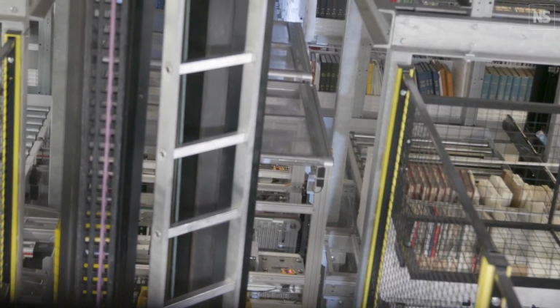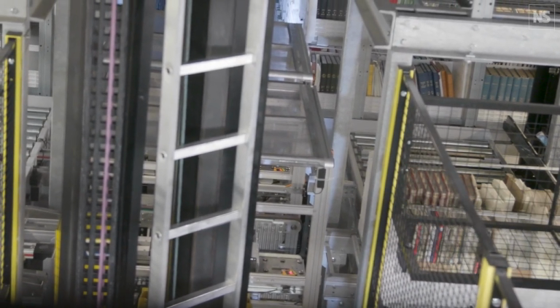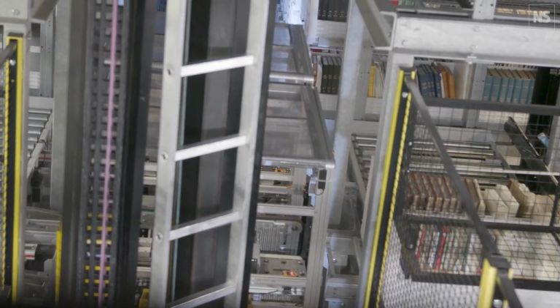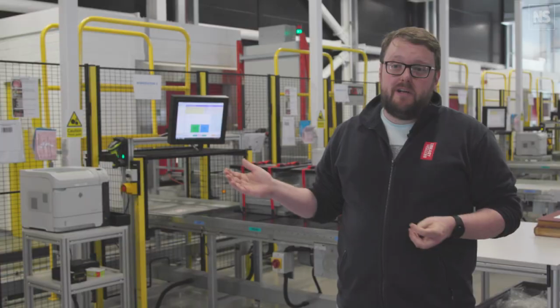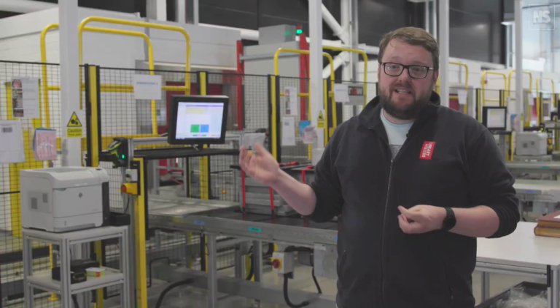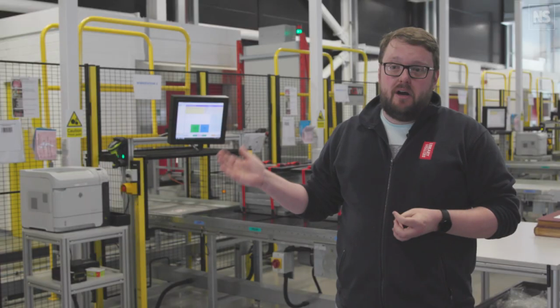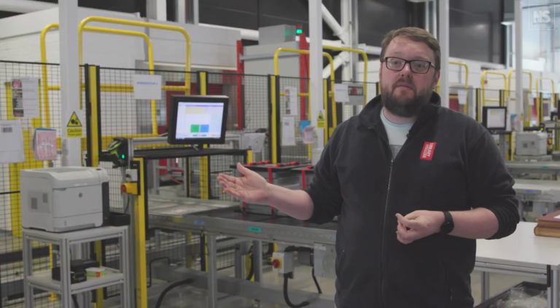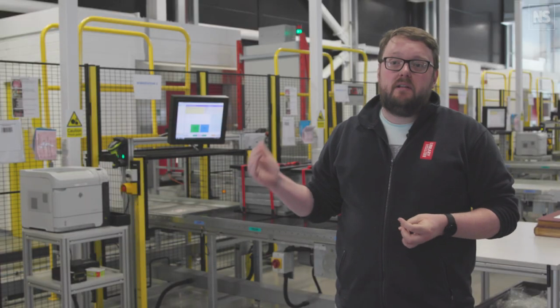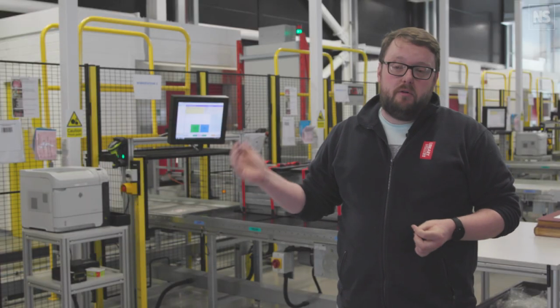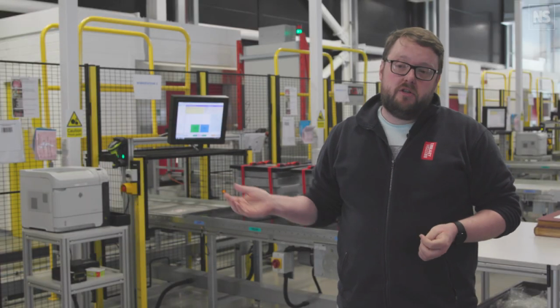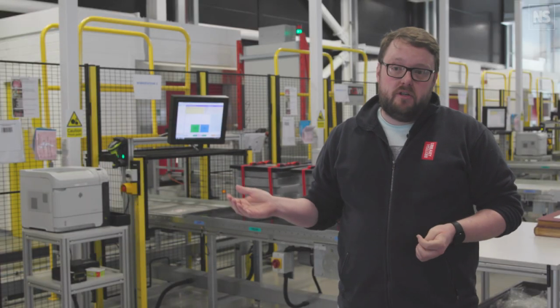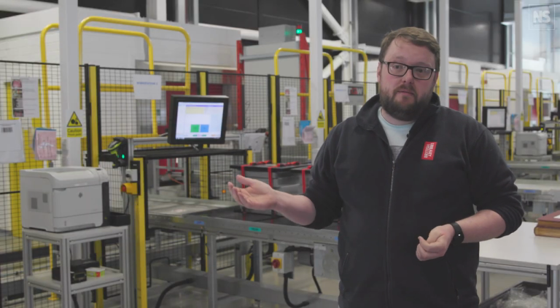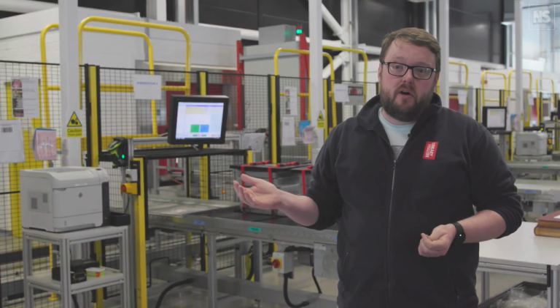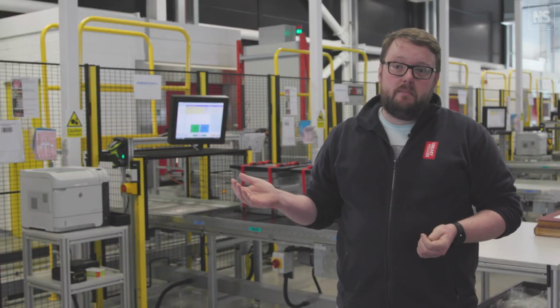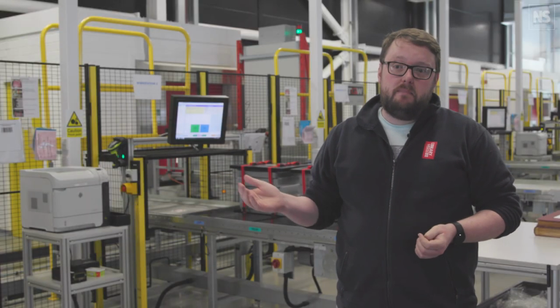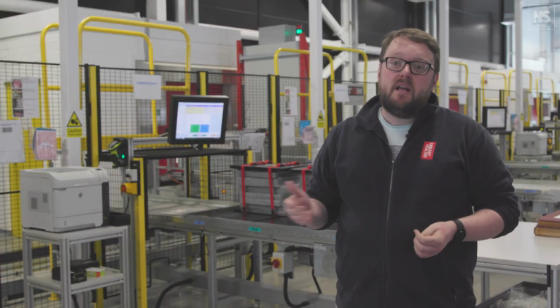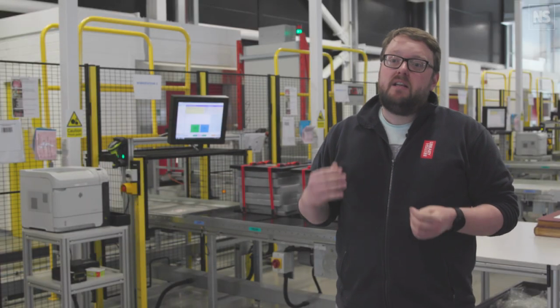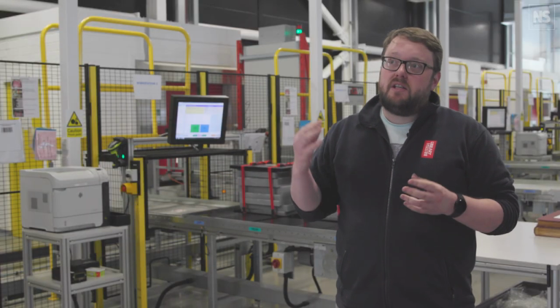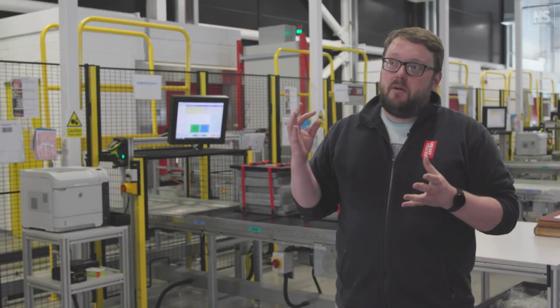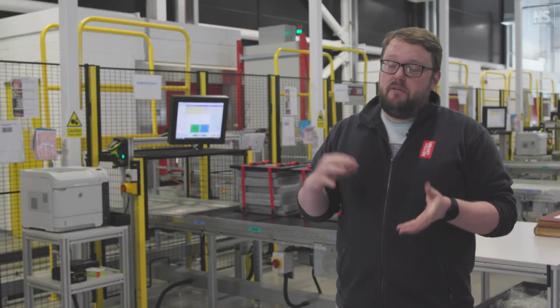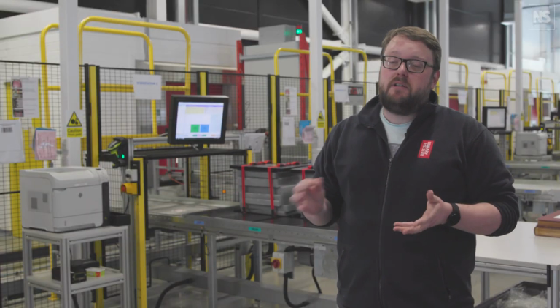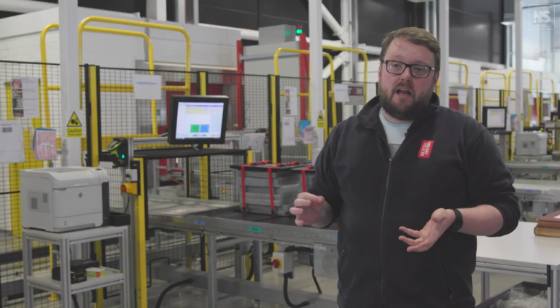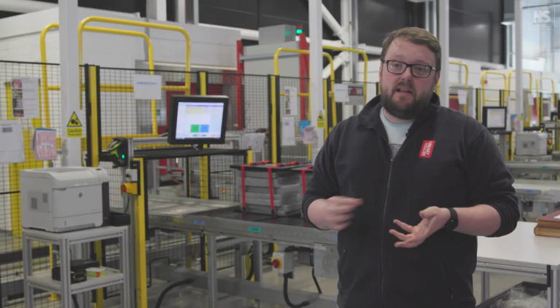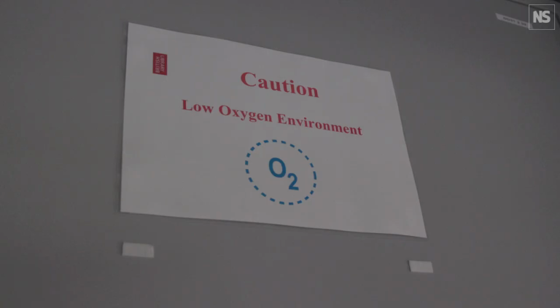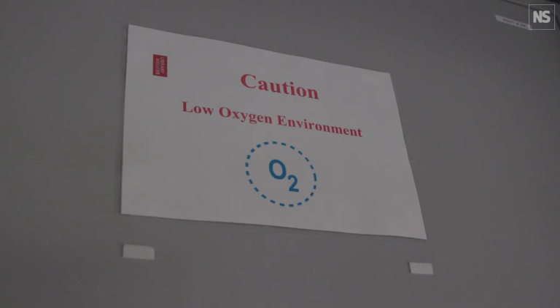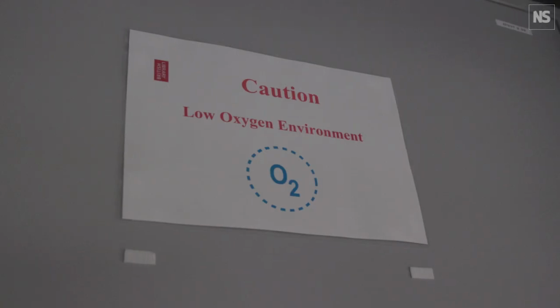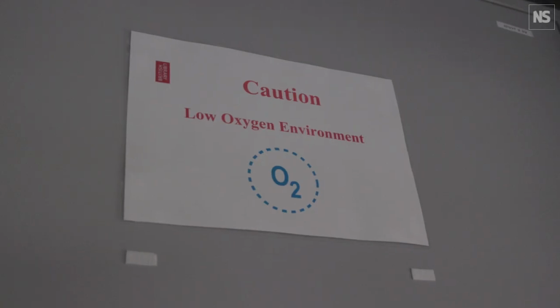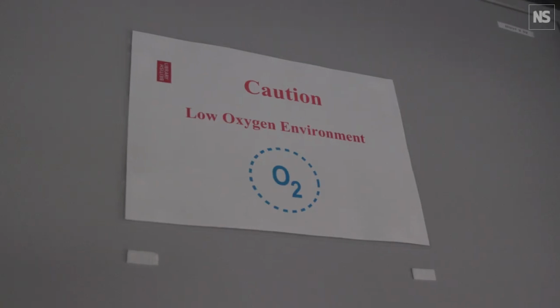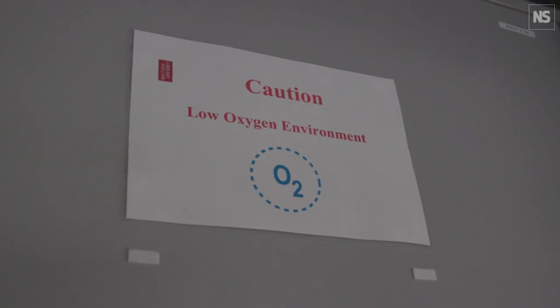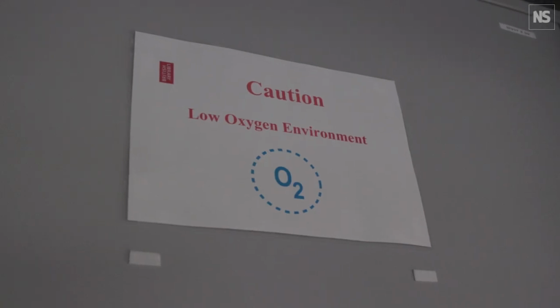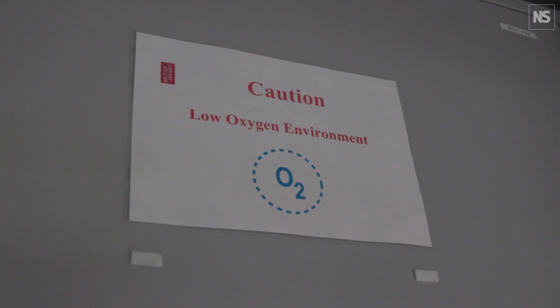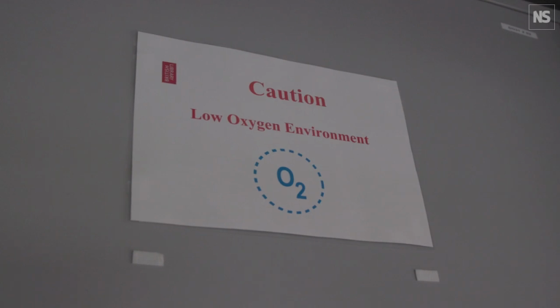In the void itself is a low oxygen environment, so if you were to go in there and strike a match, it wouldn't light.